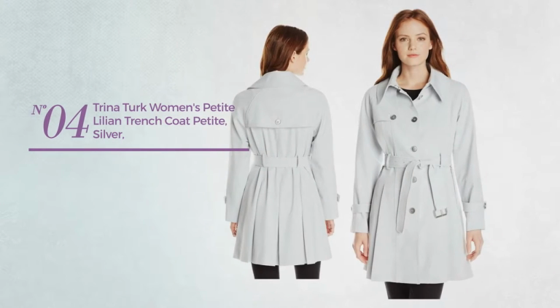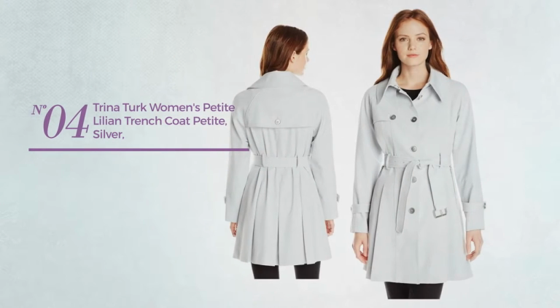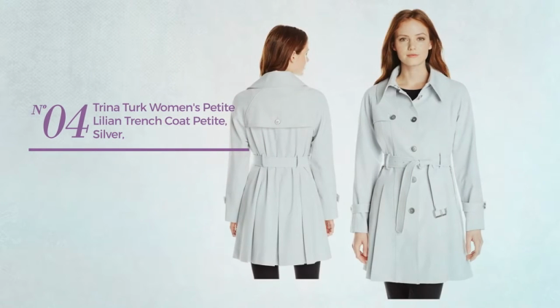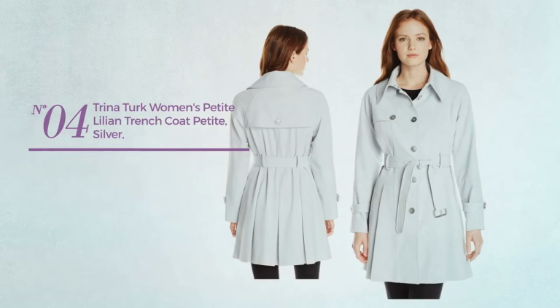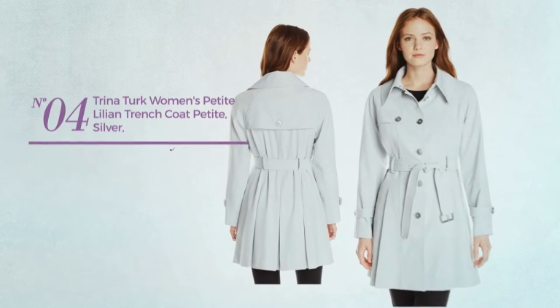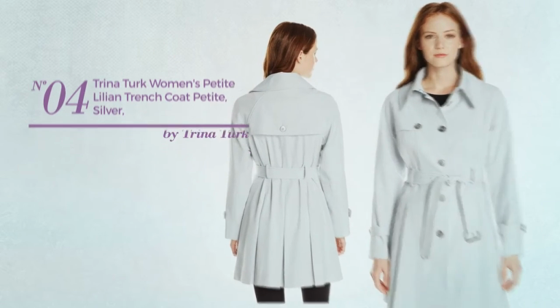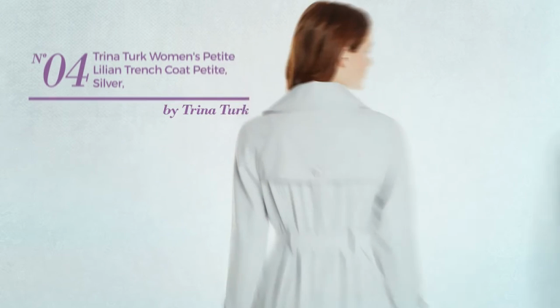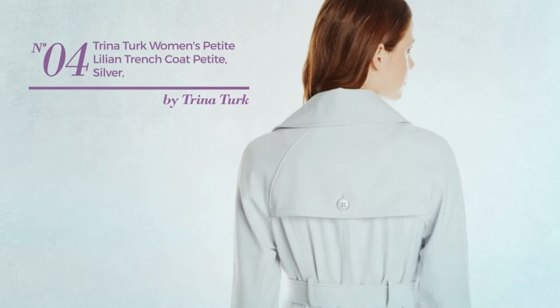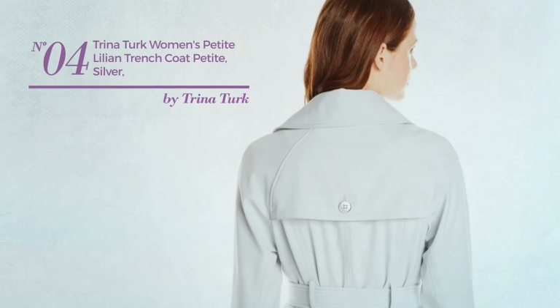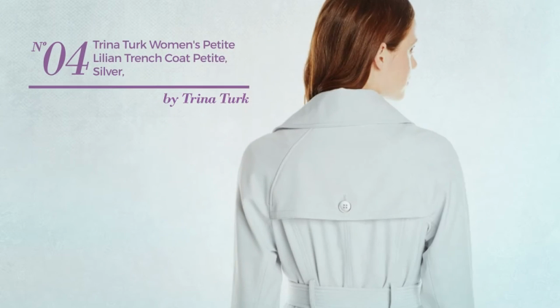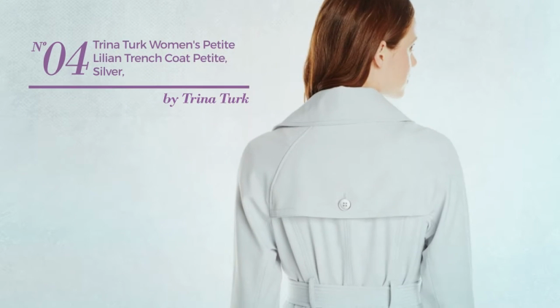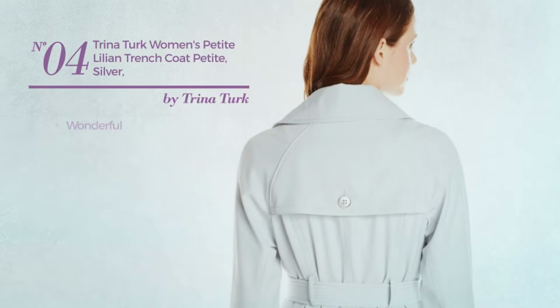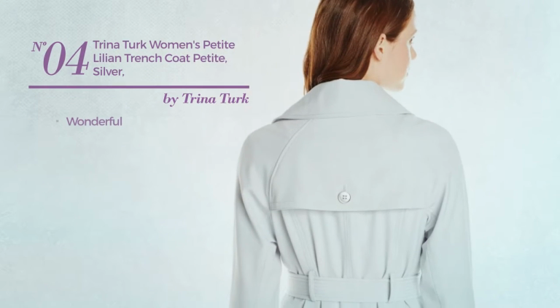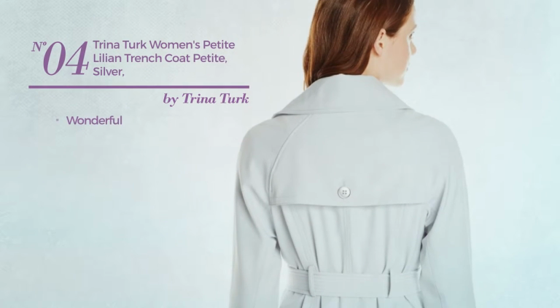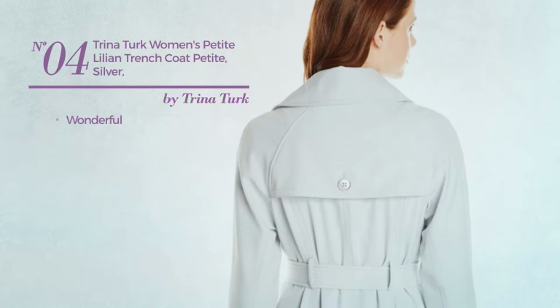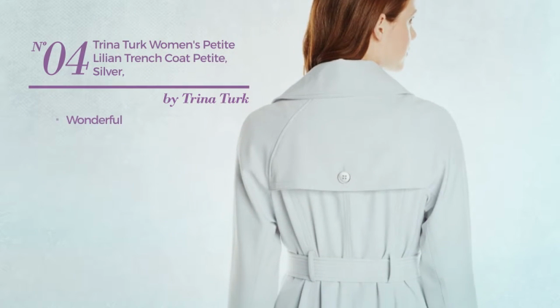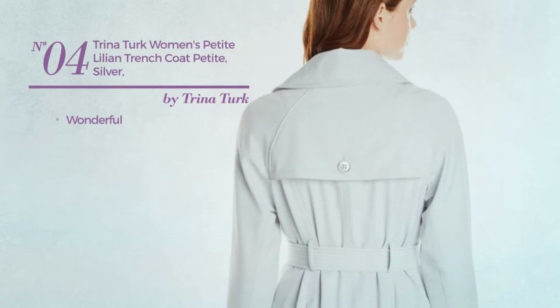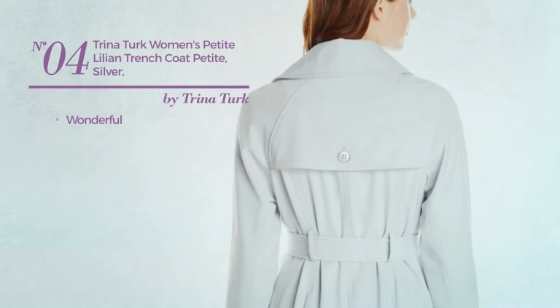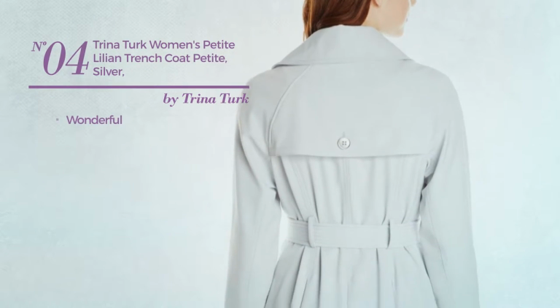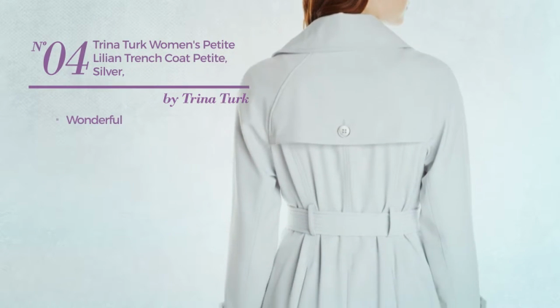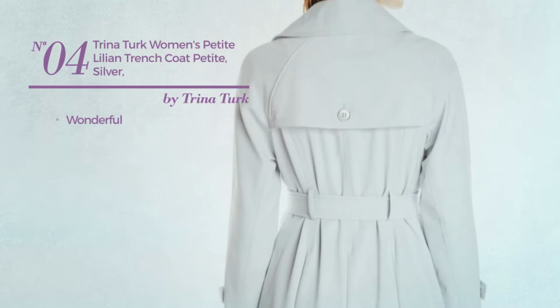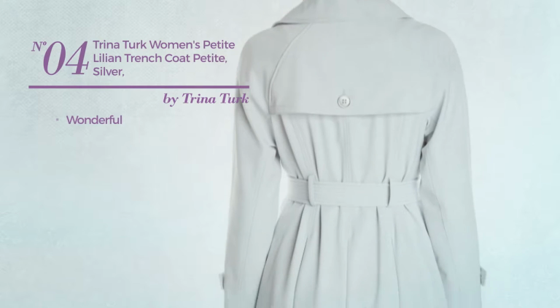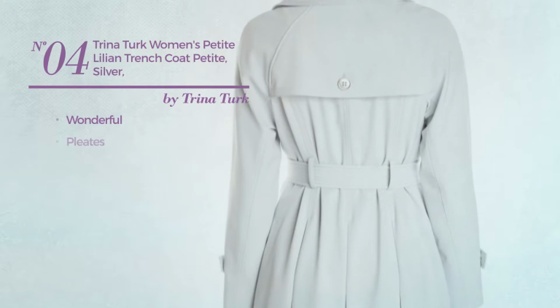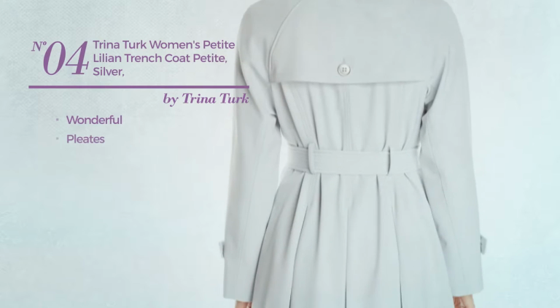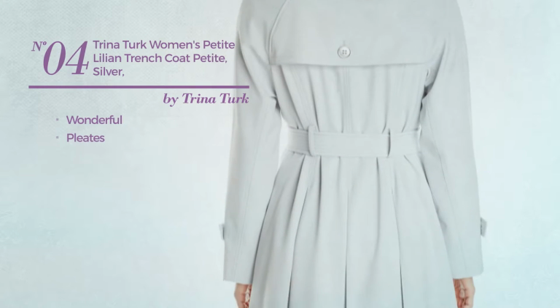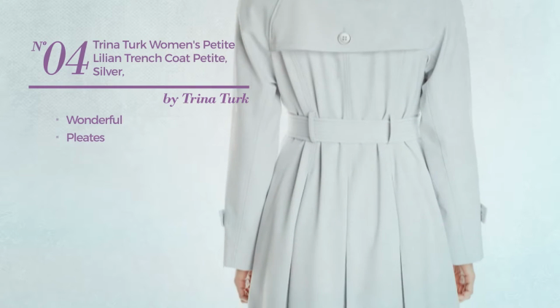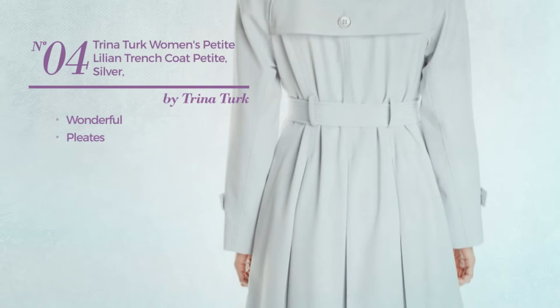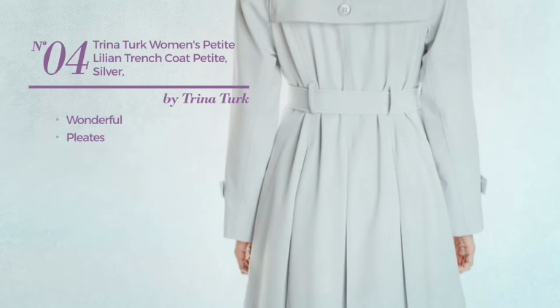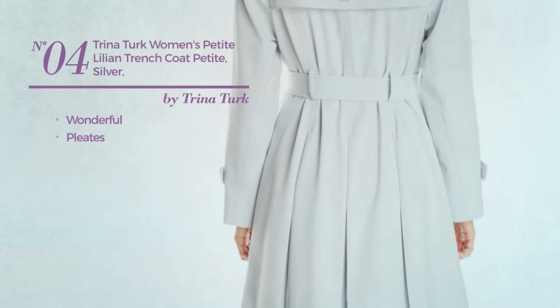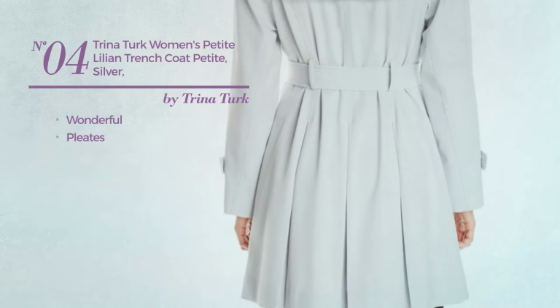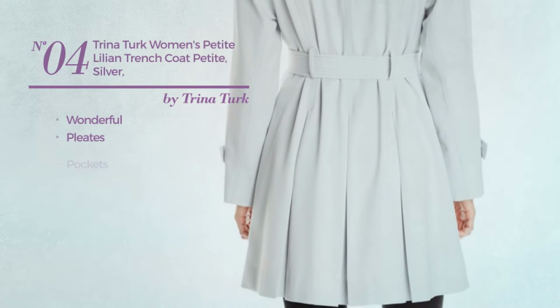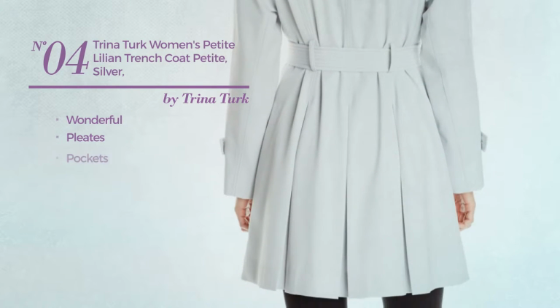Number 4. Featuring a wonderful design and styled with pleats, with a pocket.